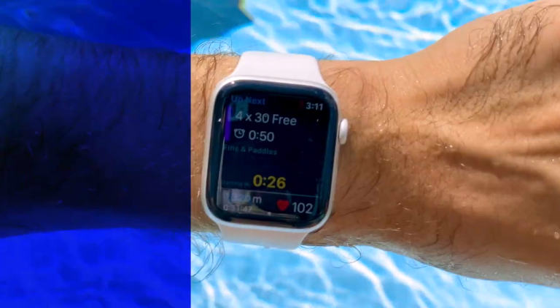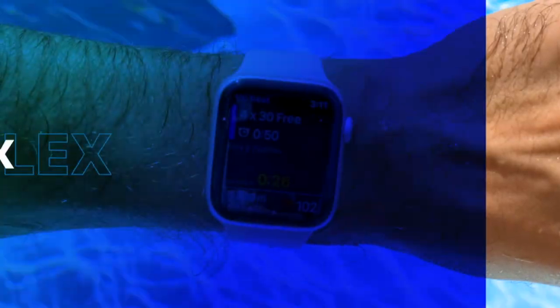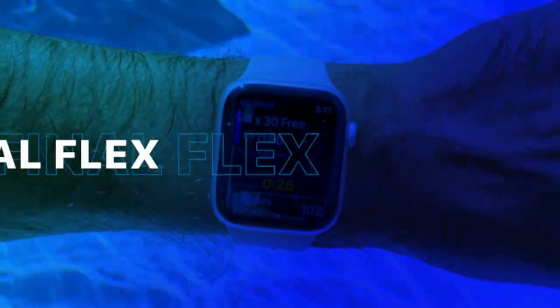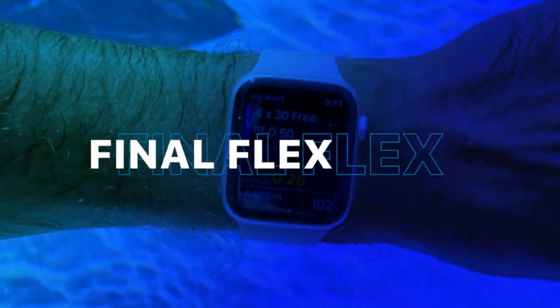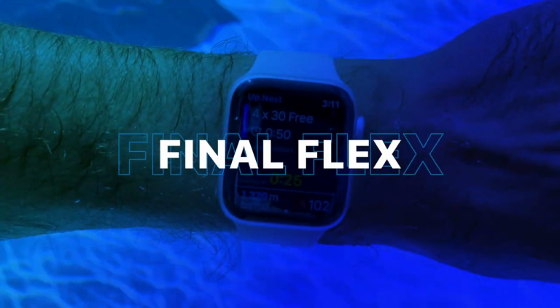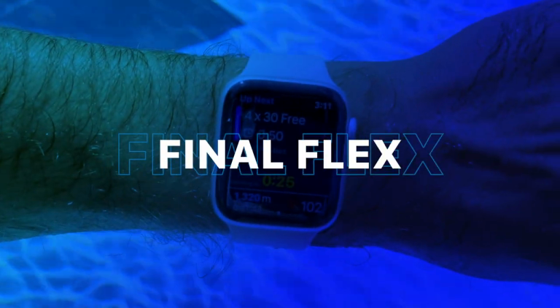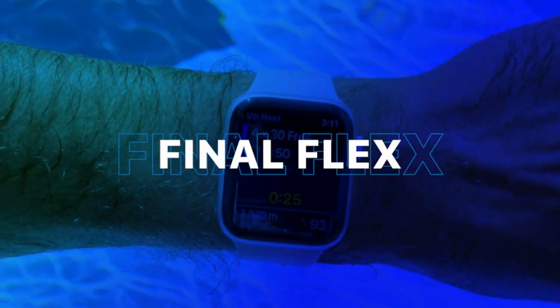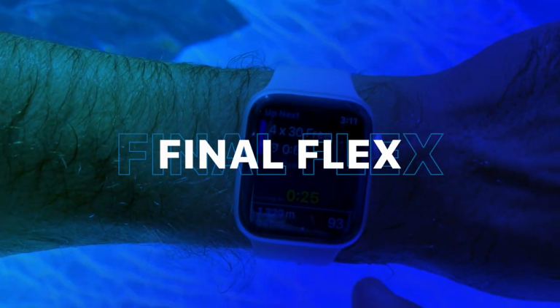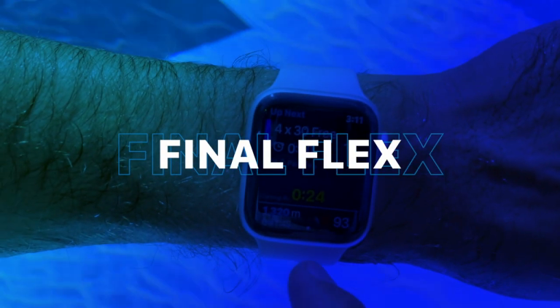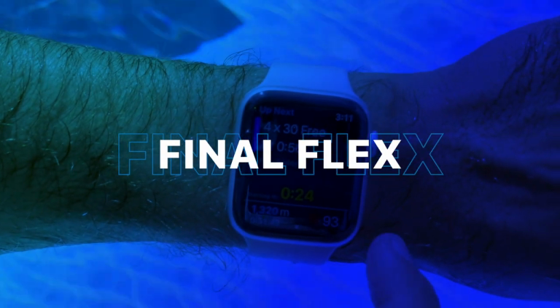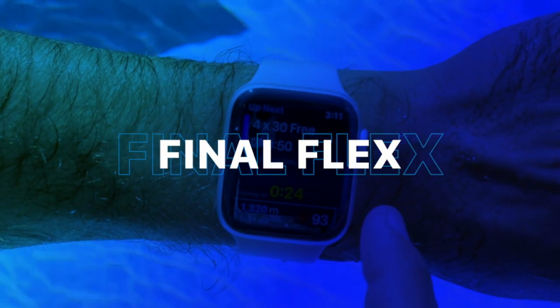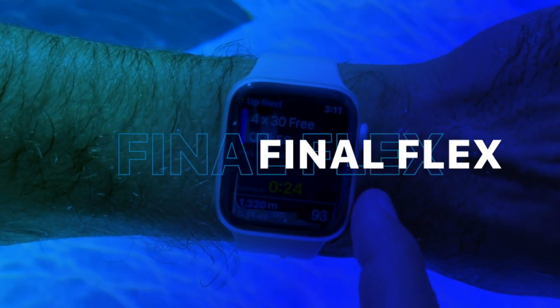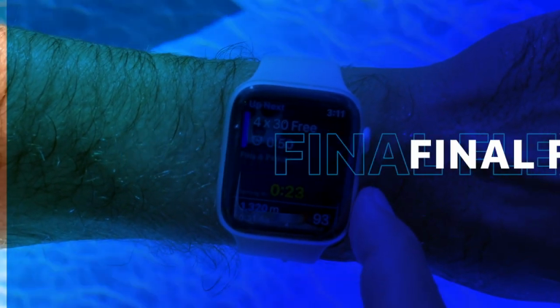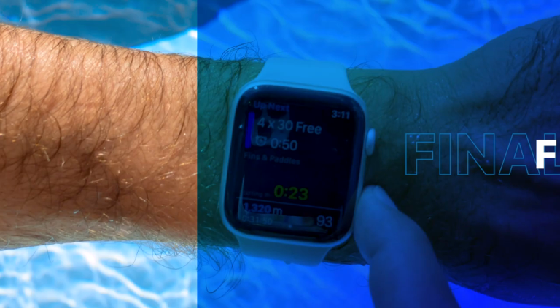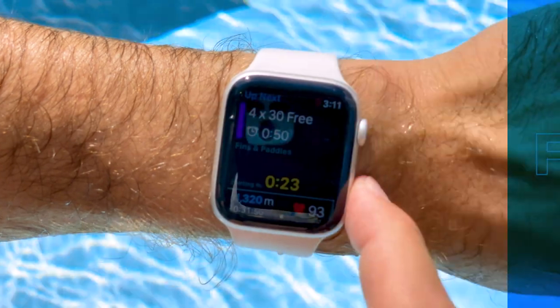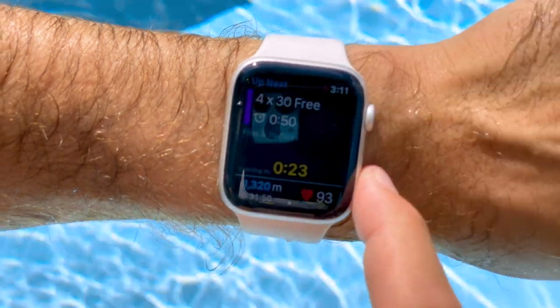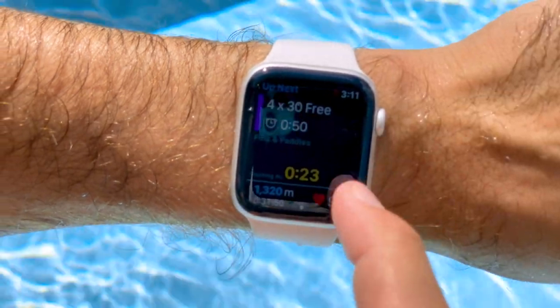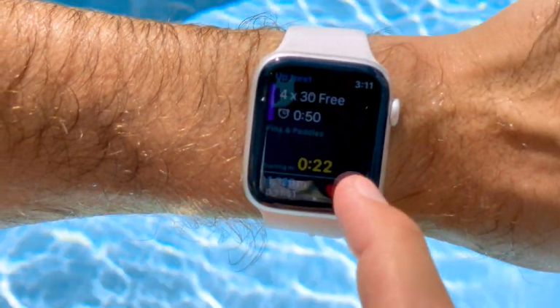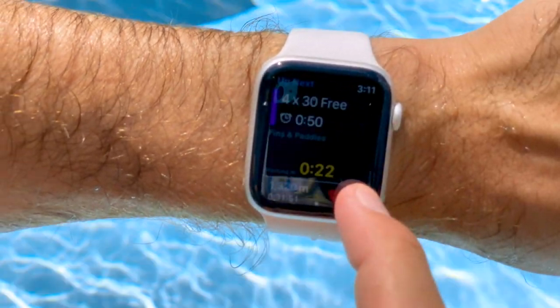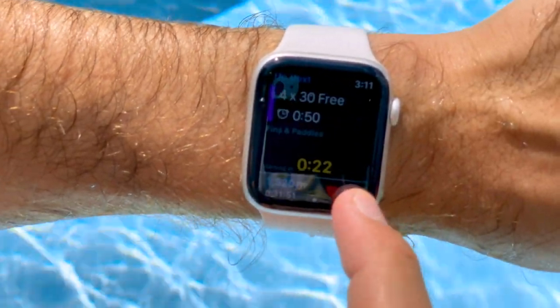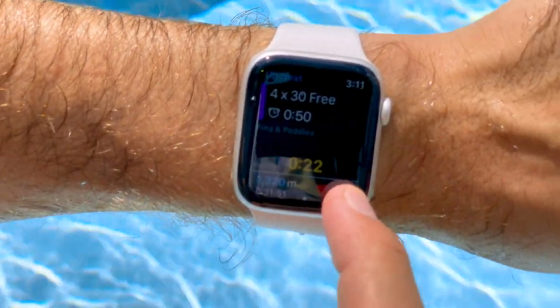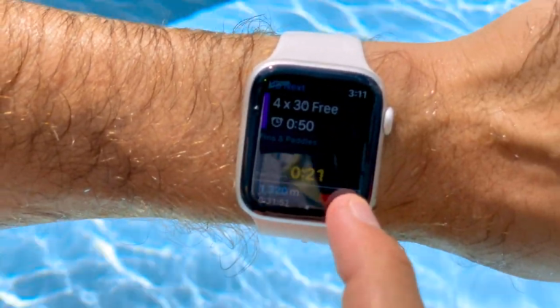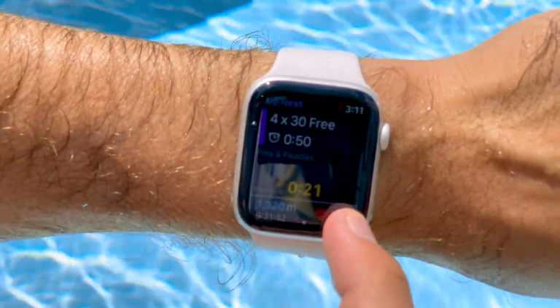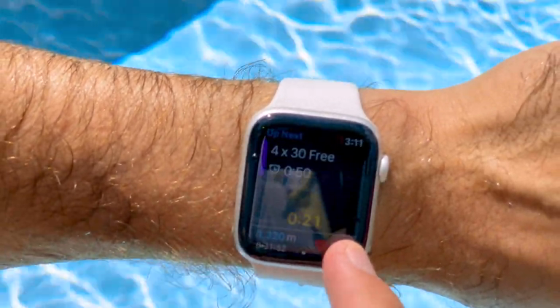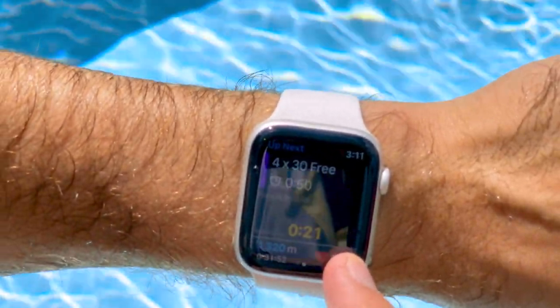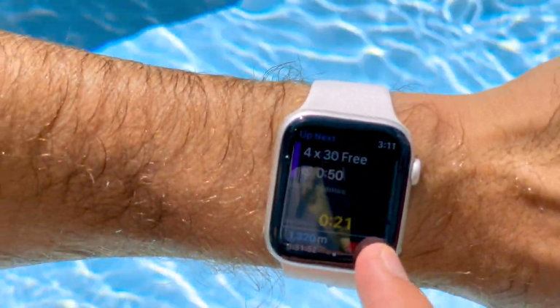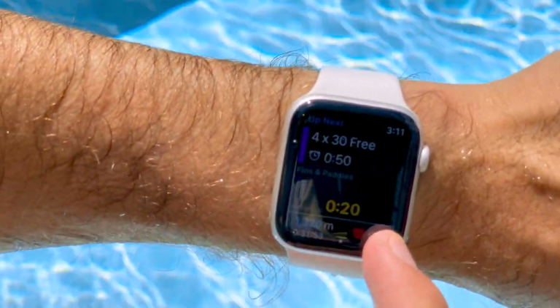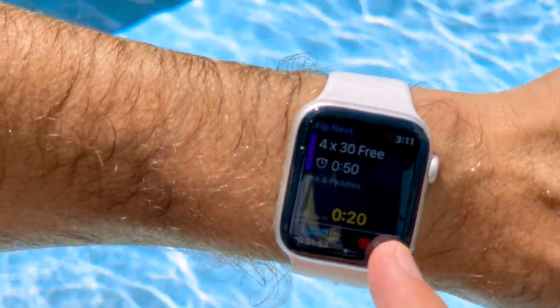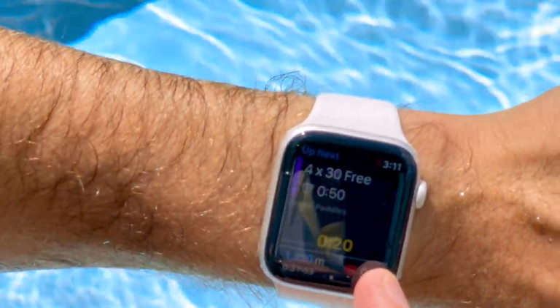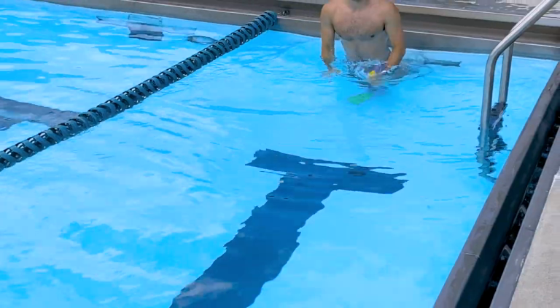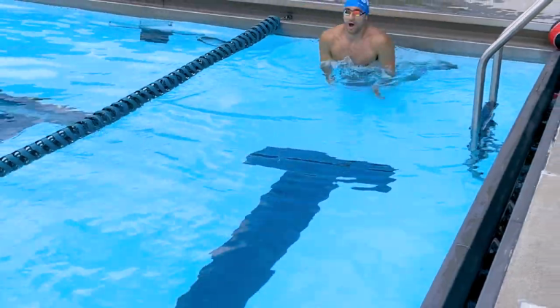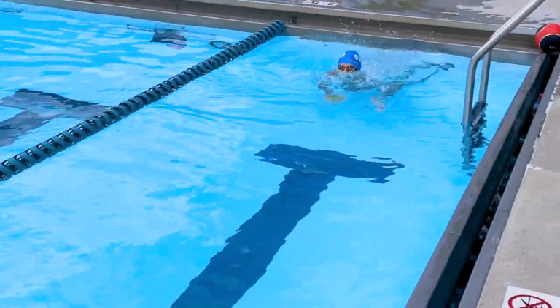All right, we're on the last set now — four lengths fins and paddles, max effort. We're going to really get the heart rate up and try to go for max speed.